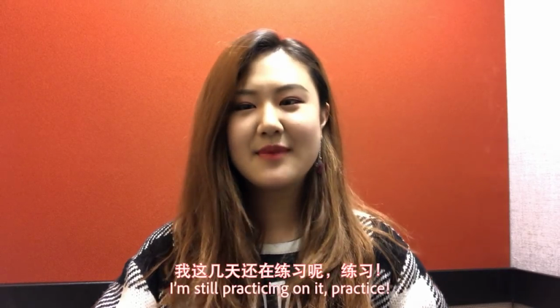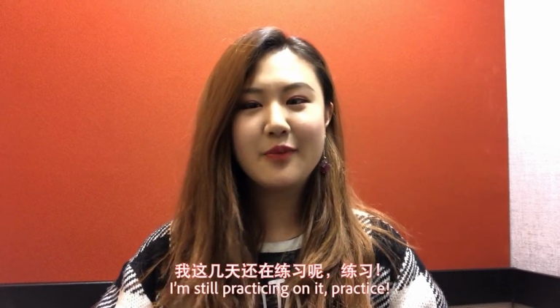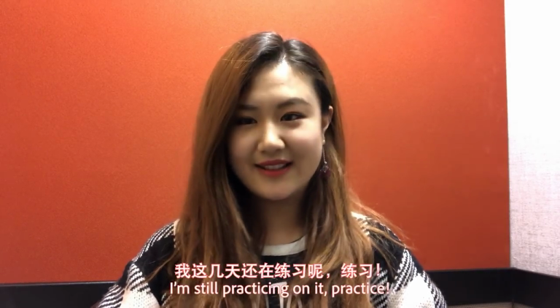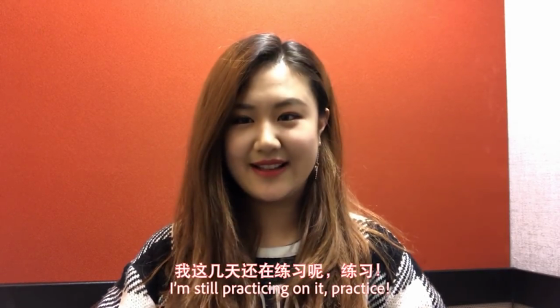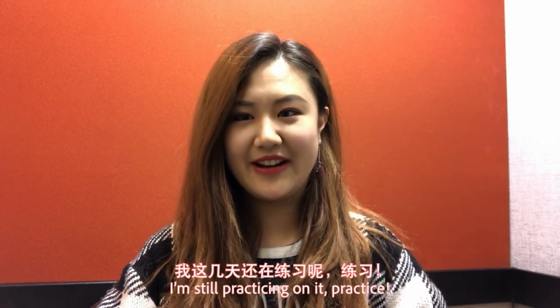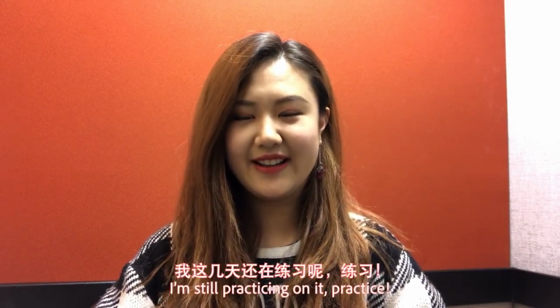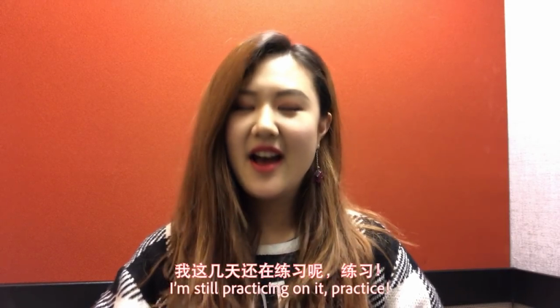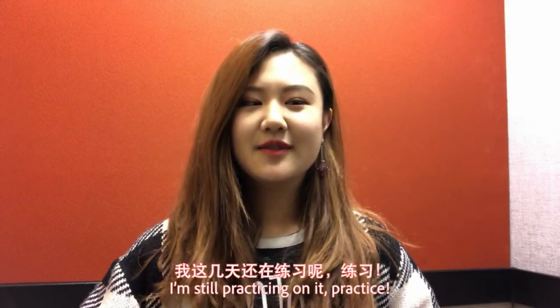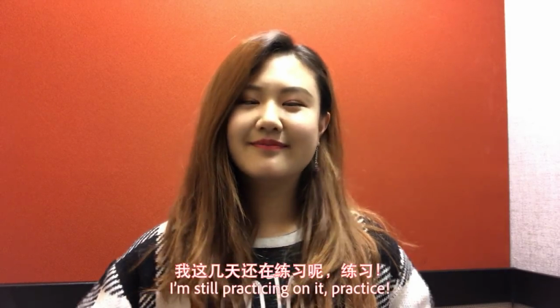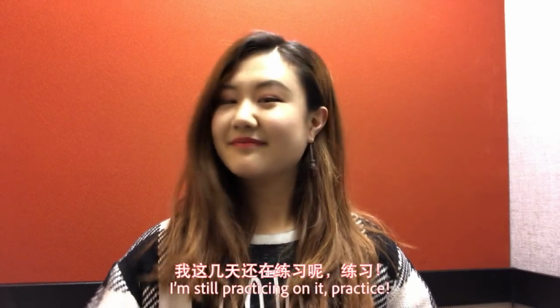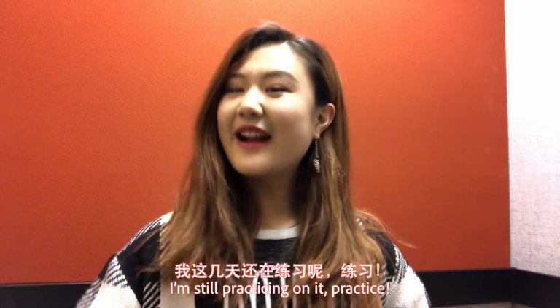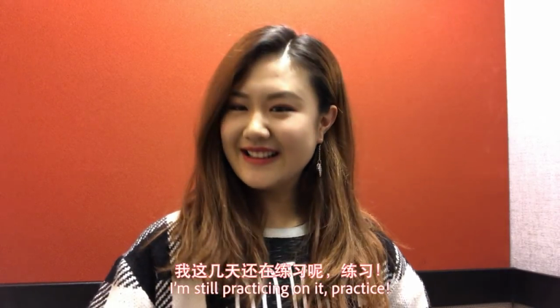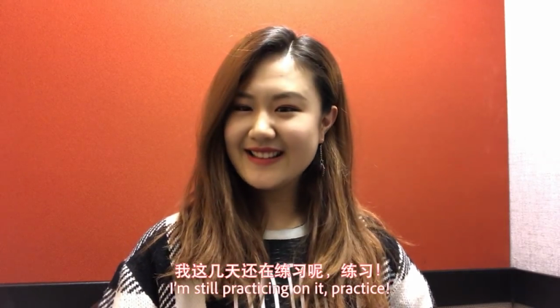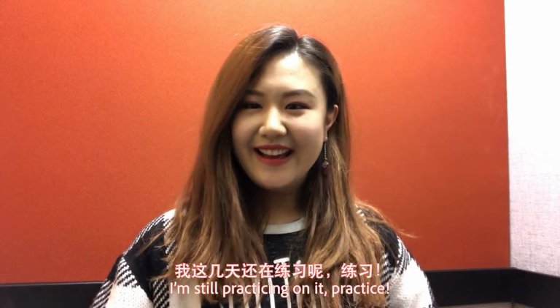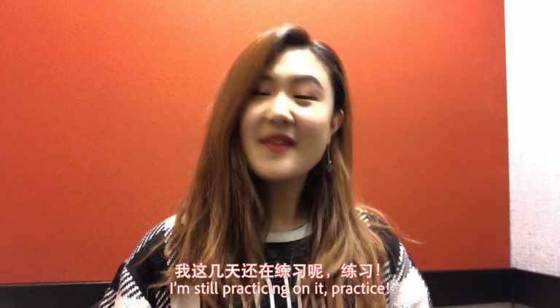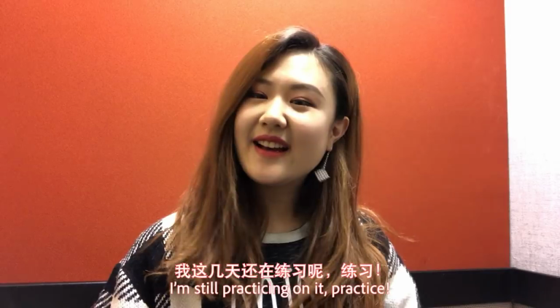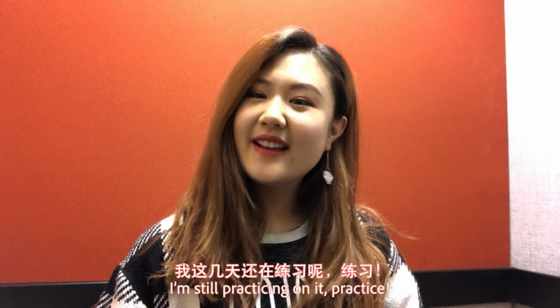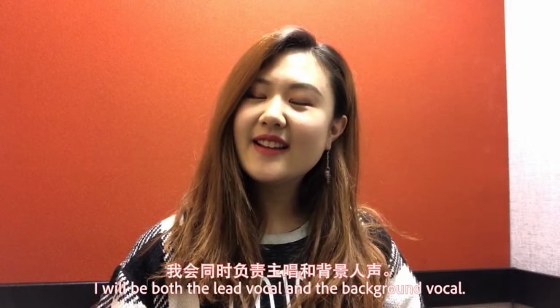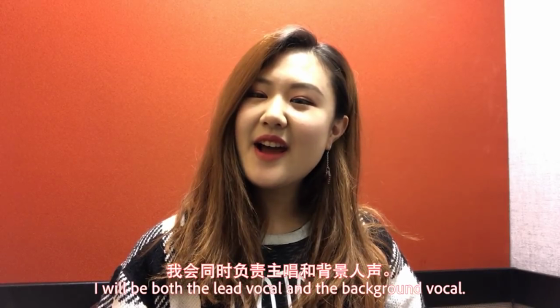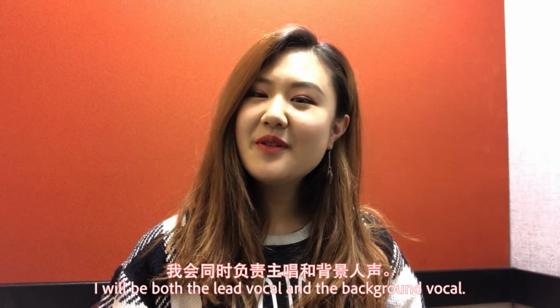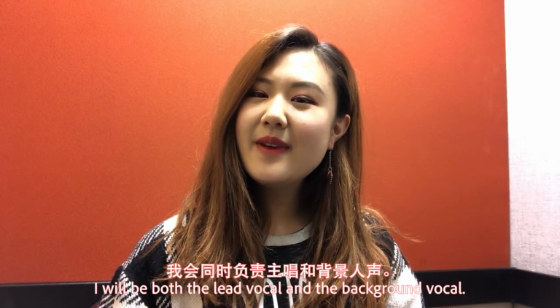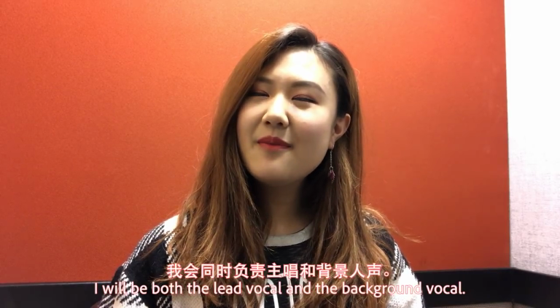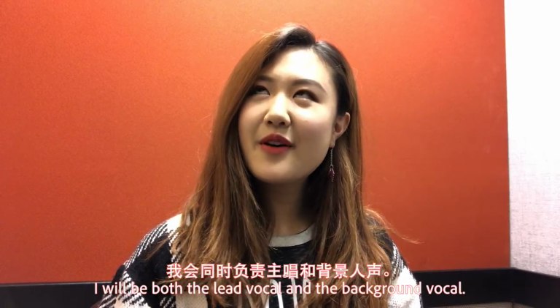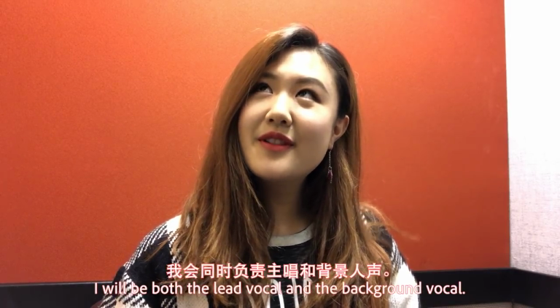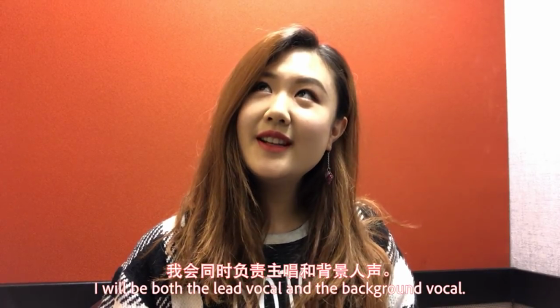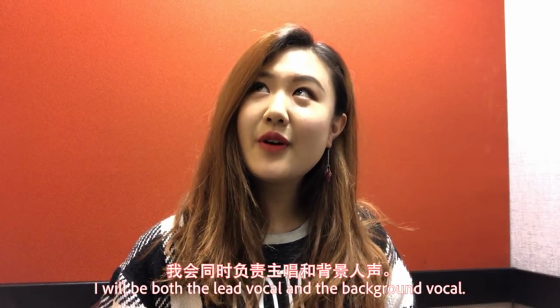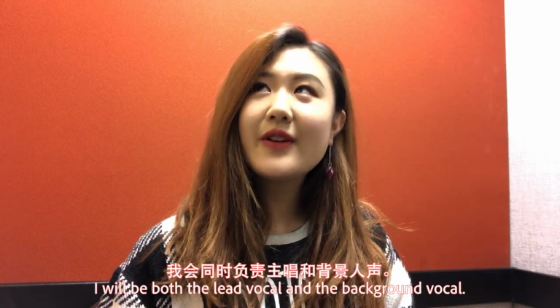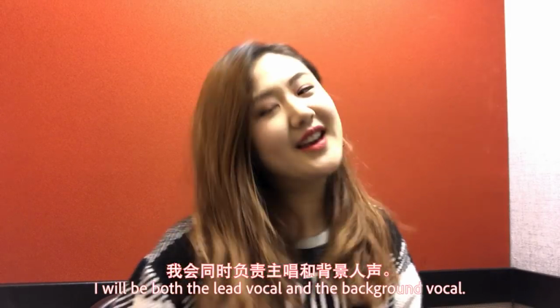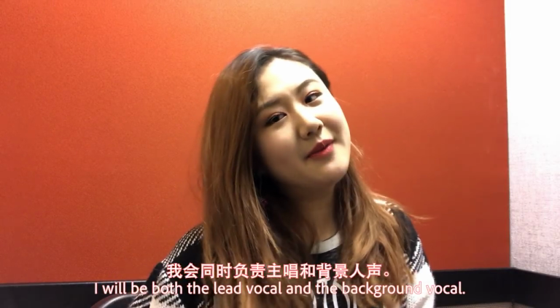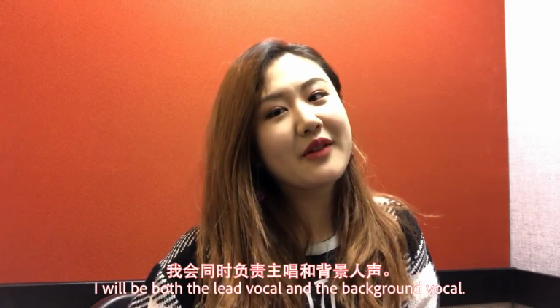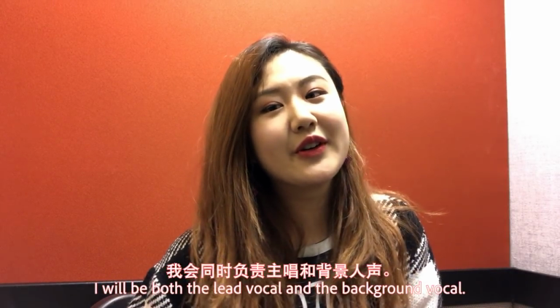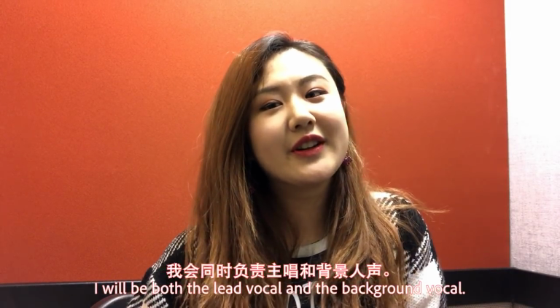I'm still practicing on it. Practice! And I will be both the lead vocal and the background vocal.